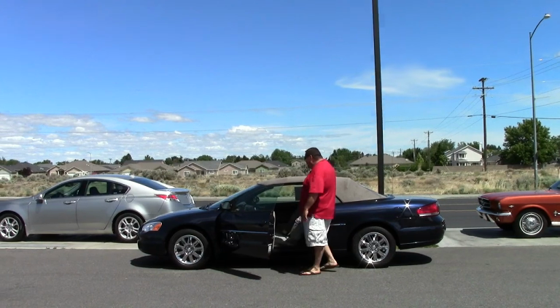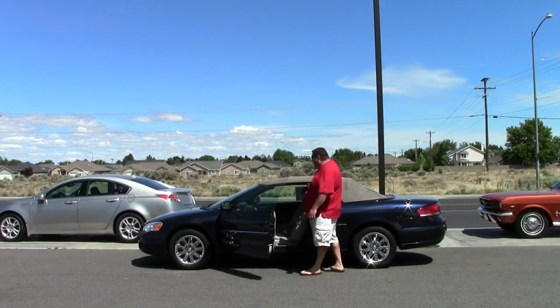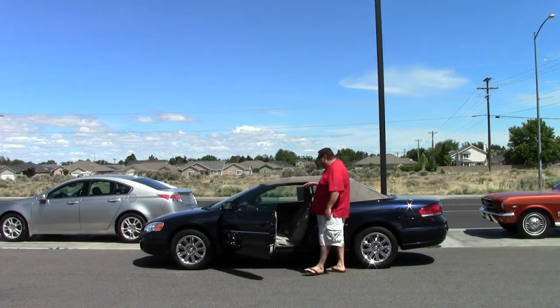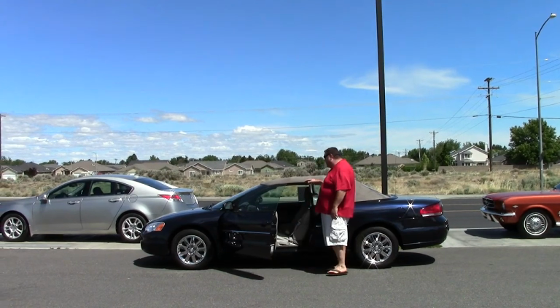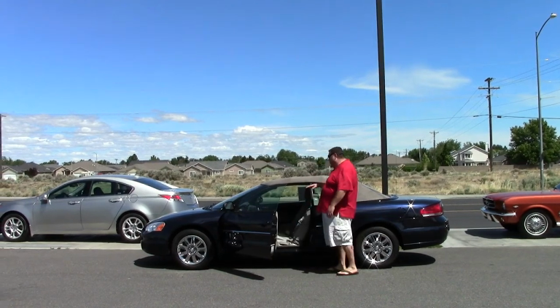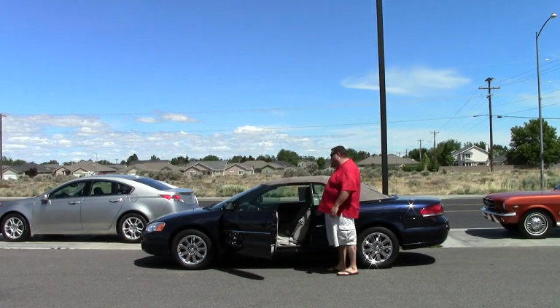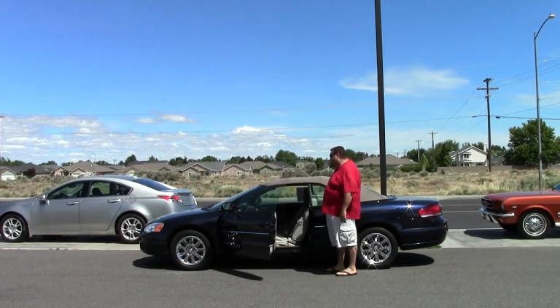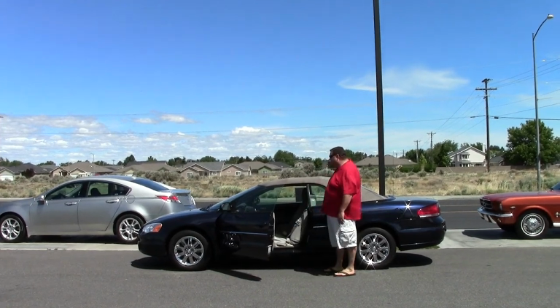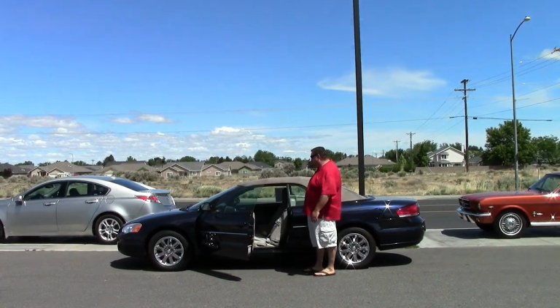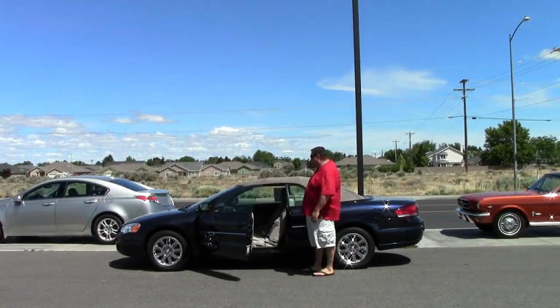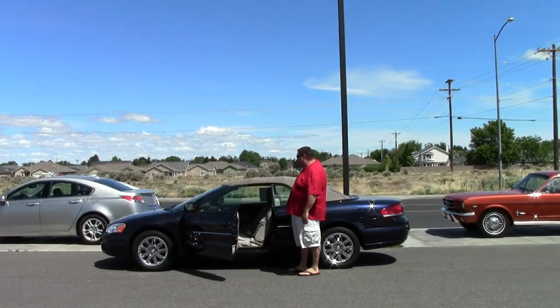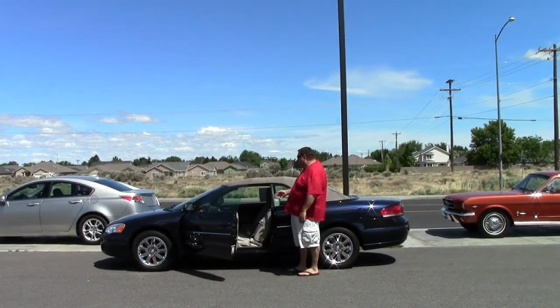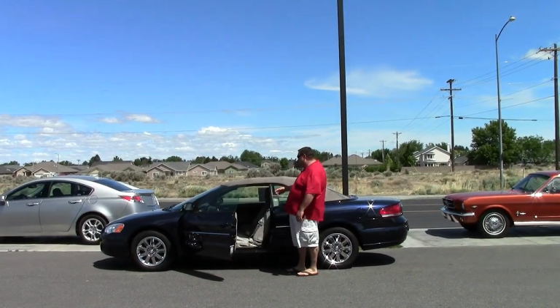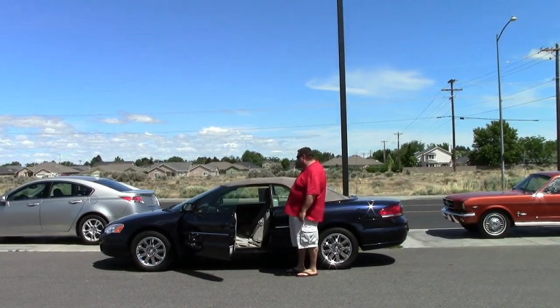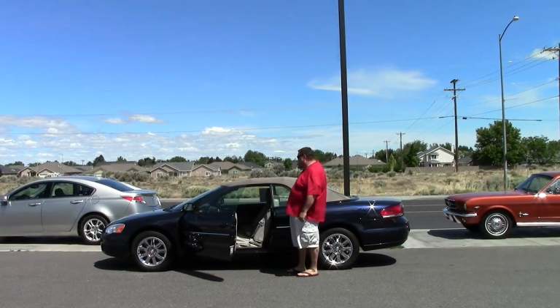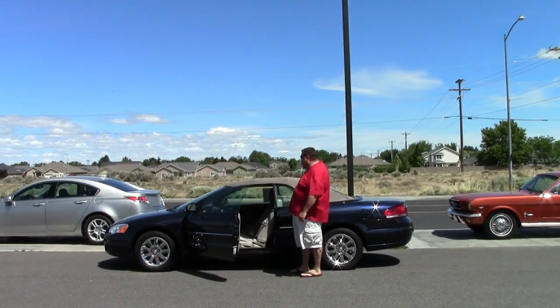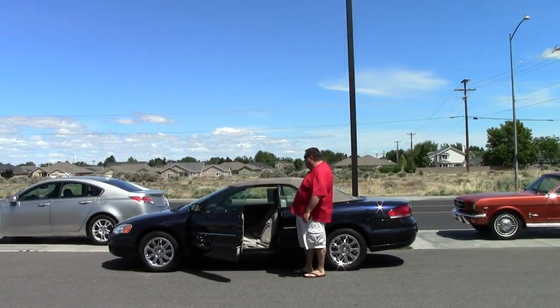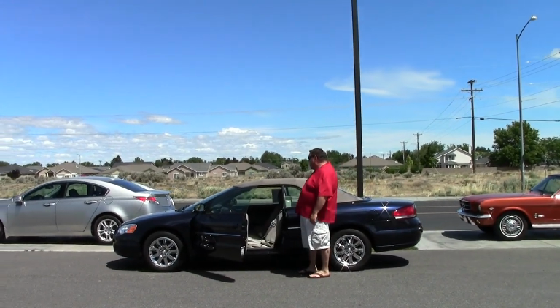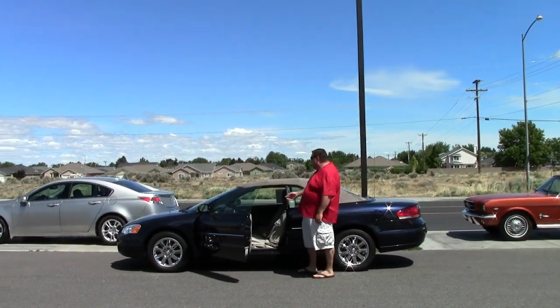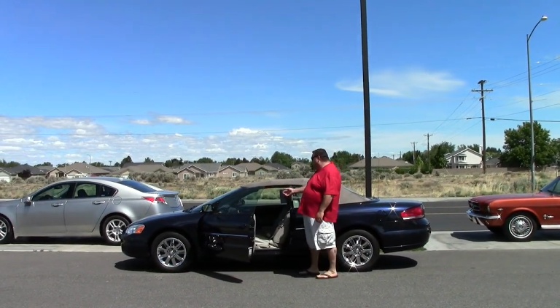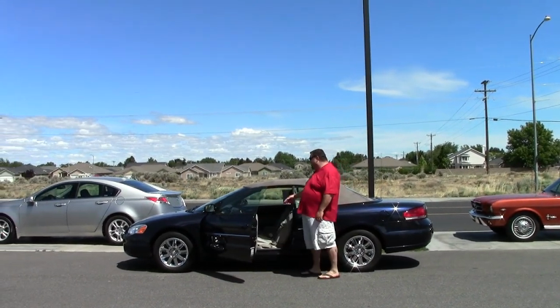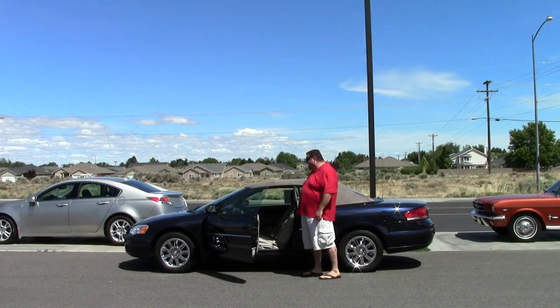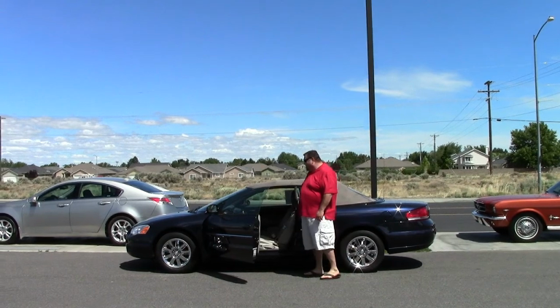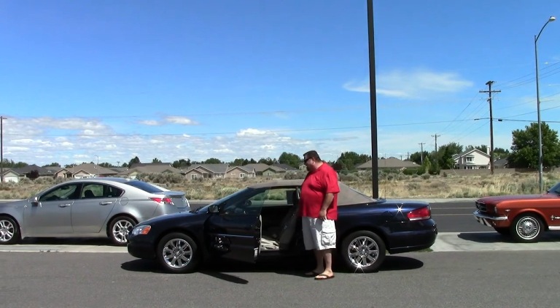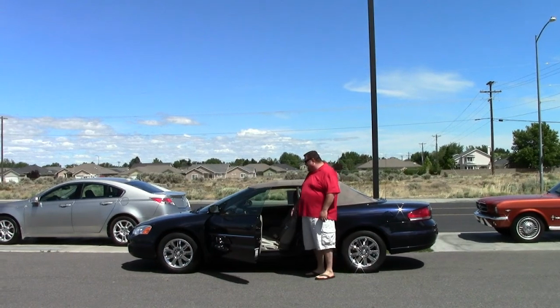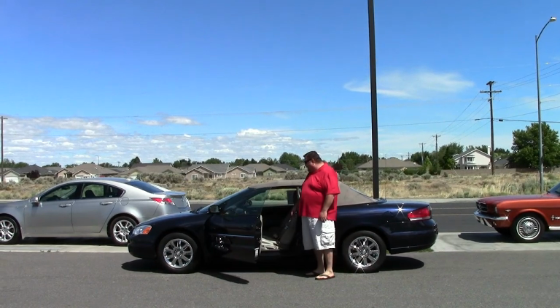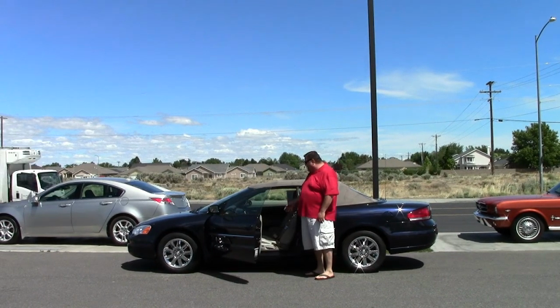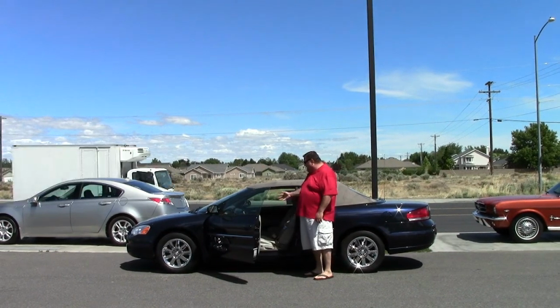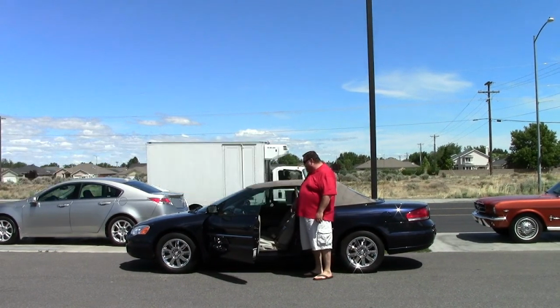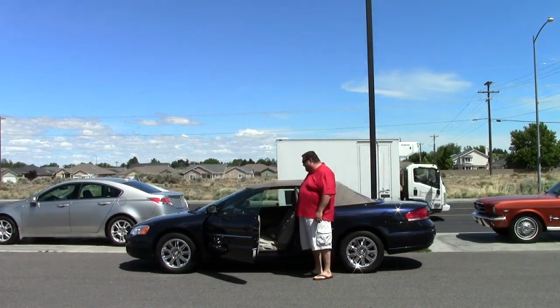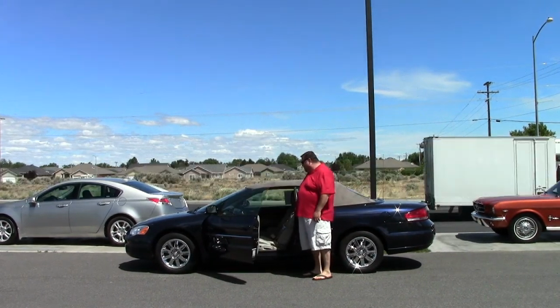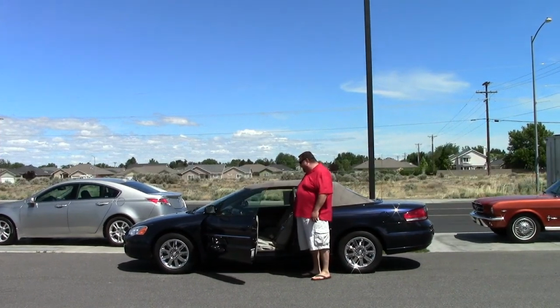You have all your controls right there on your steering wheel. You got your cruise control. You got all your setup for your CD player, your AM/FM radio.